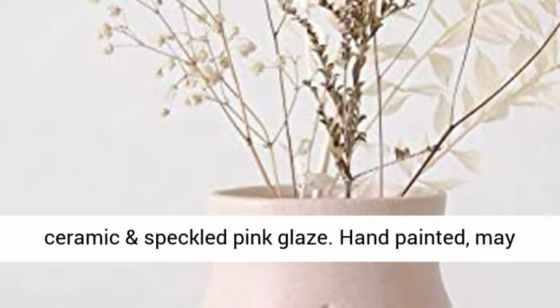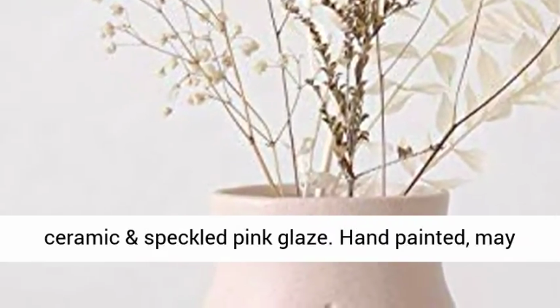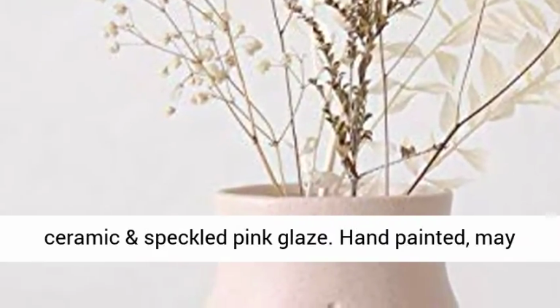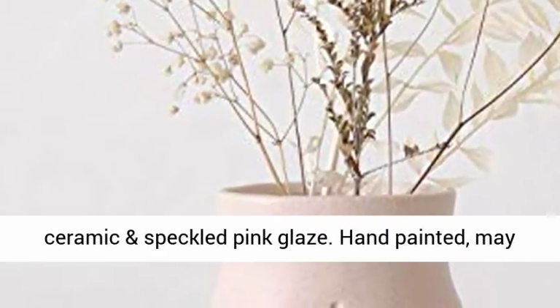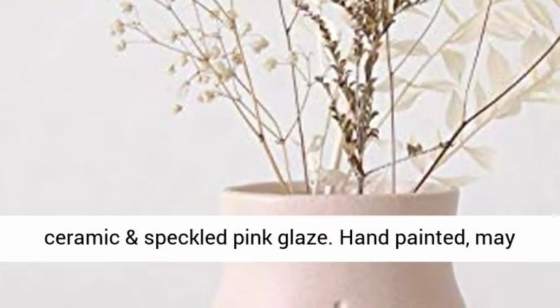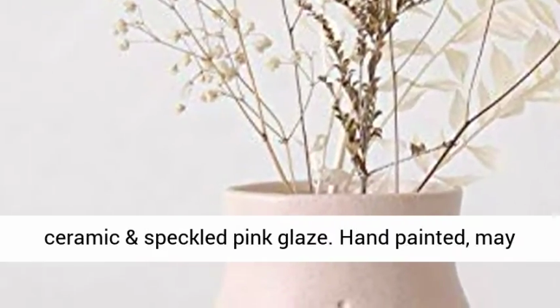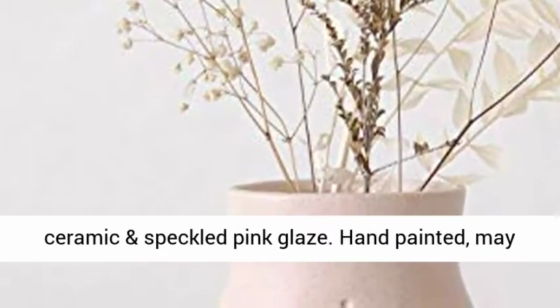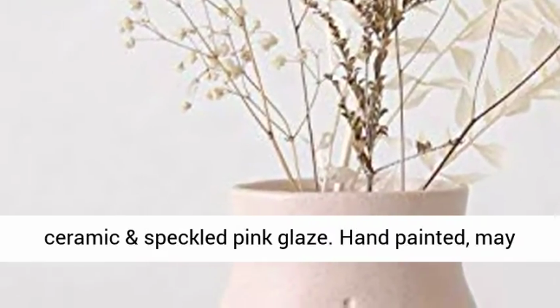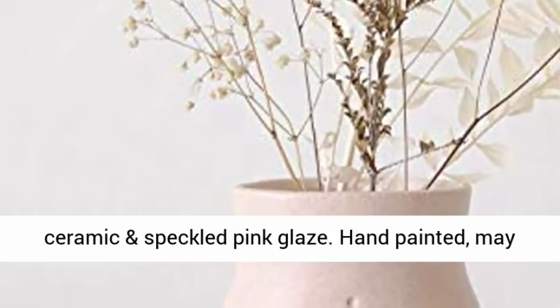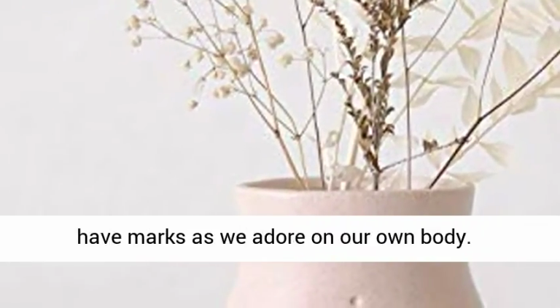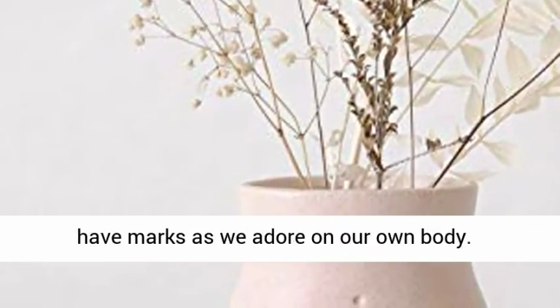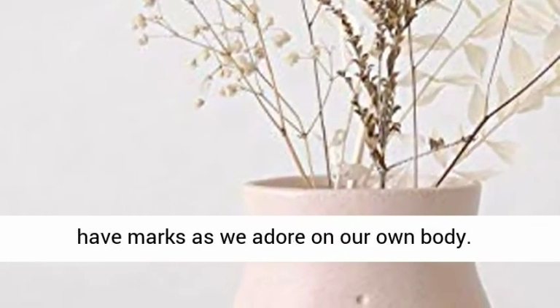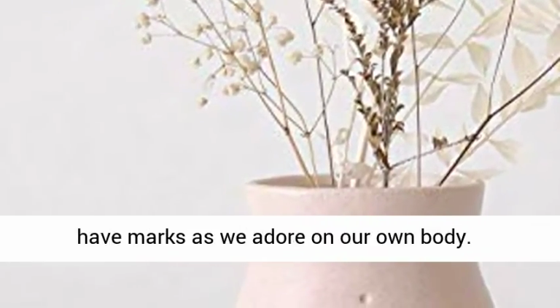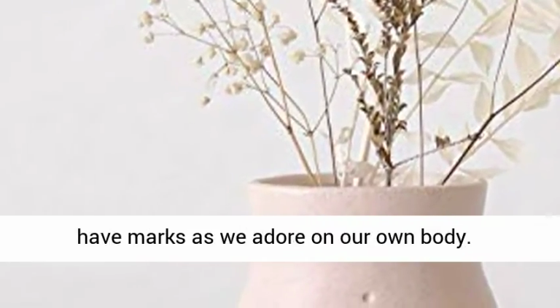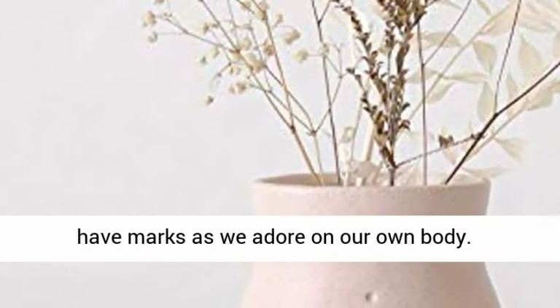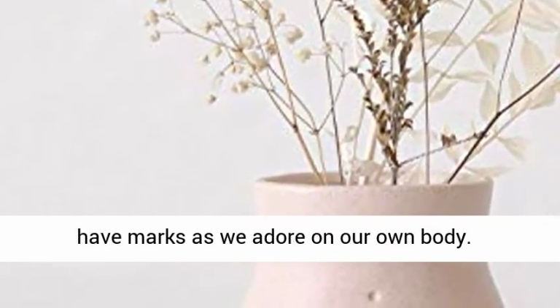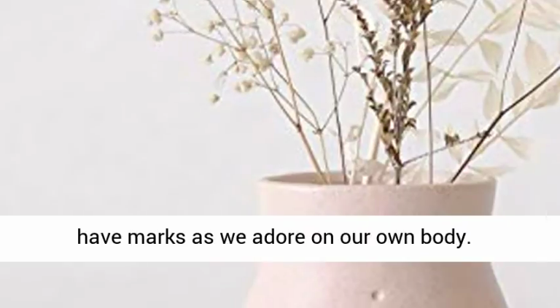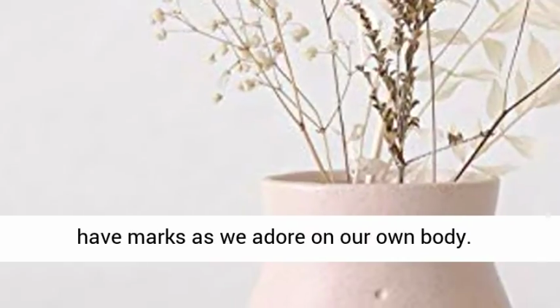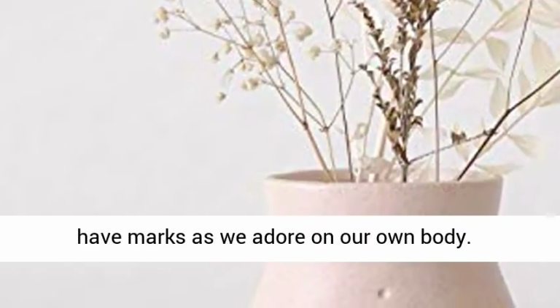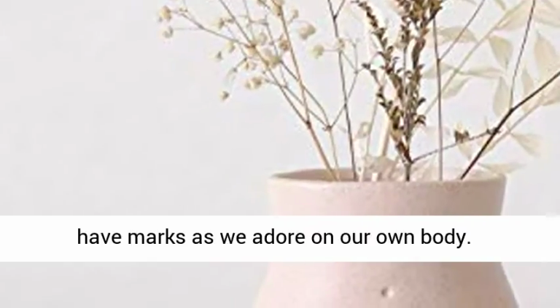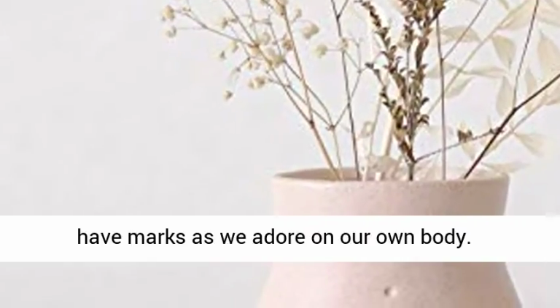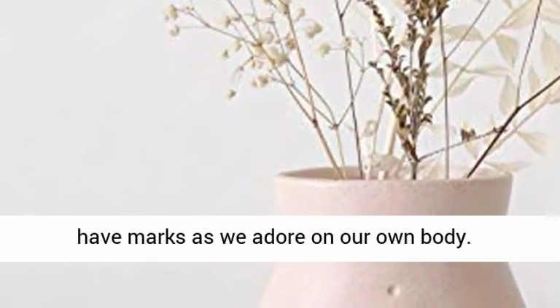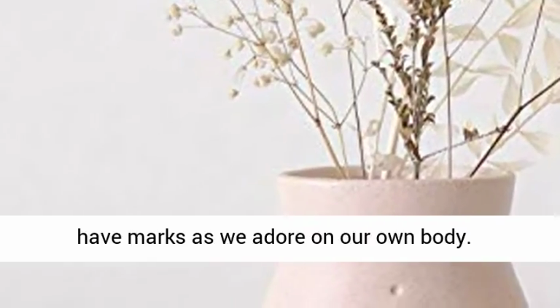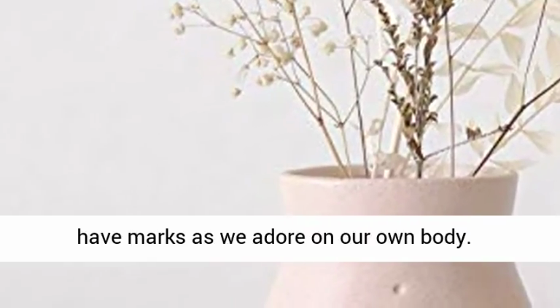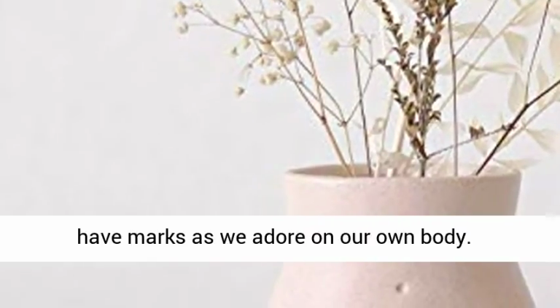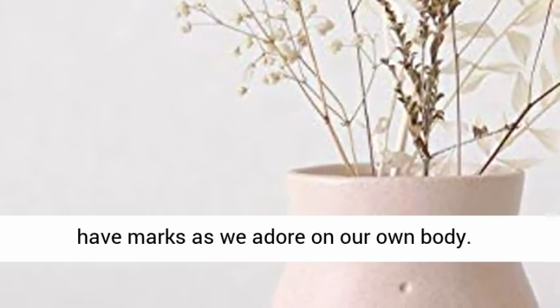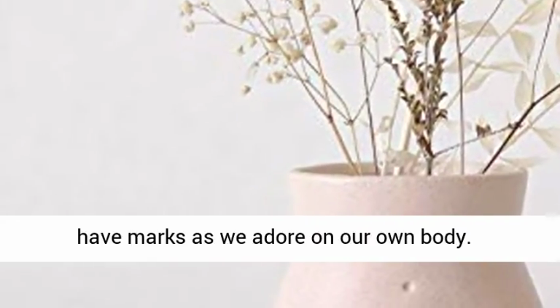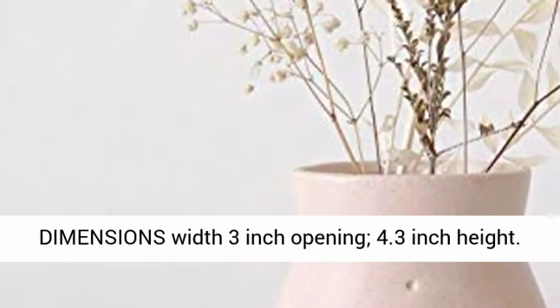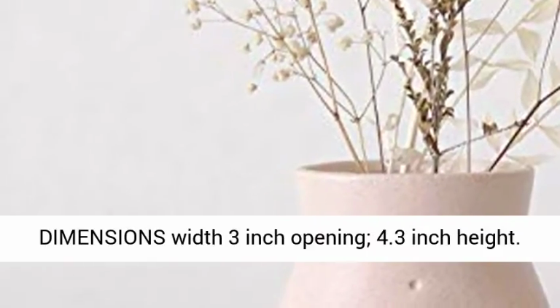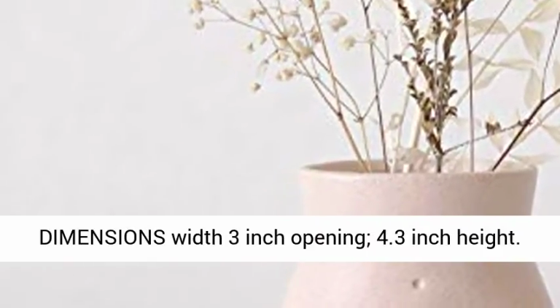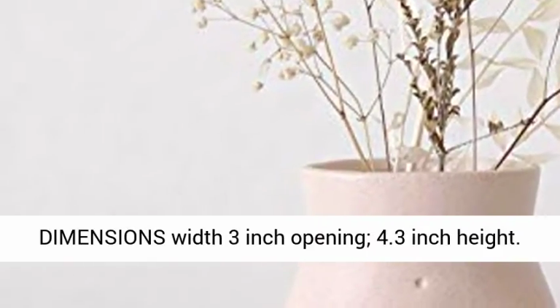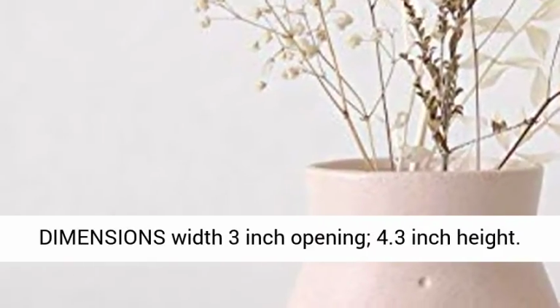Speckled pink glaze, hand-painted. May have marks, as we adore on our own body.